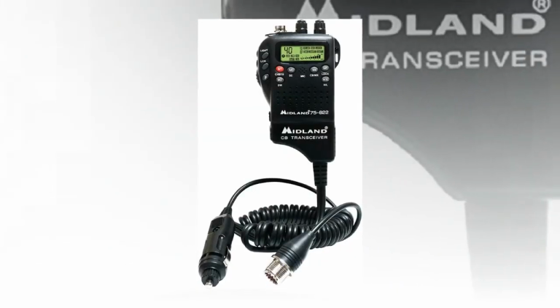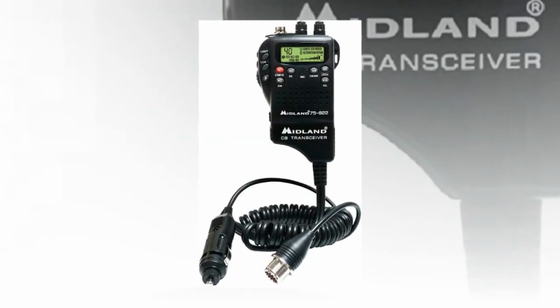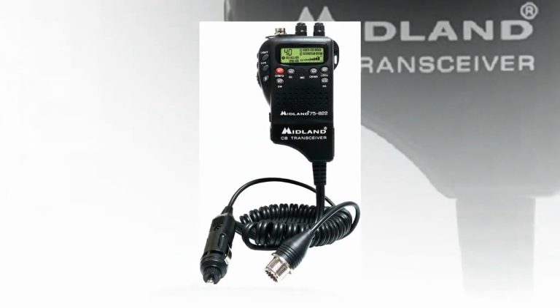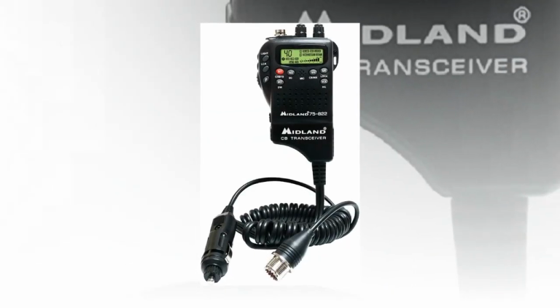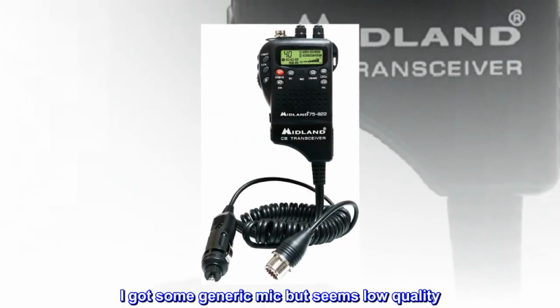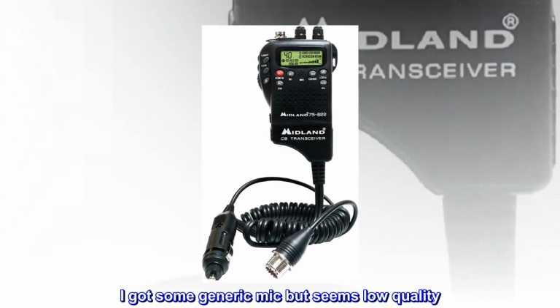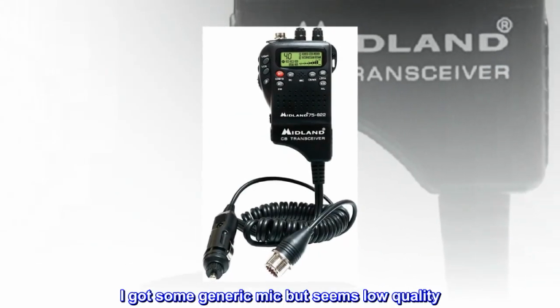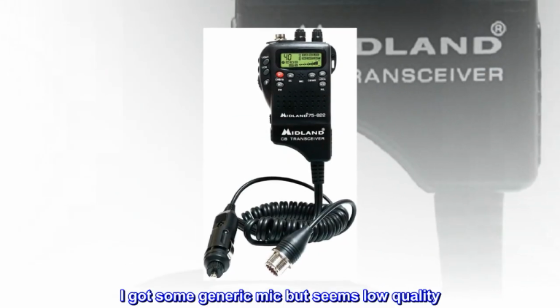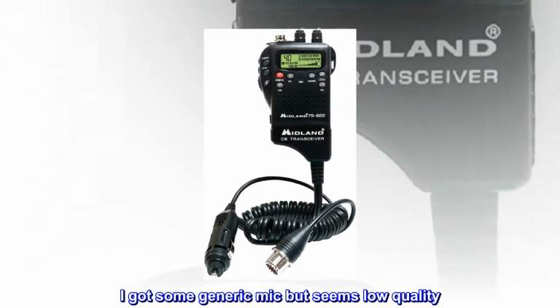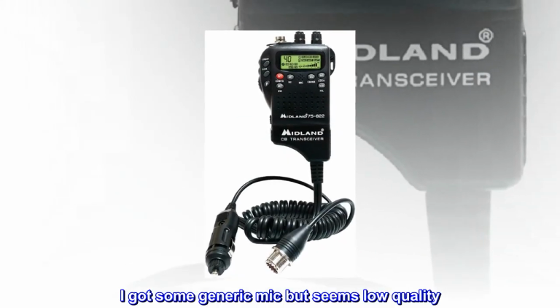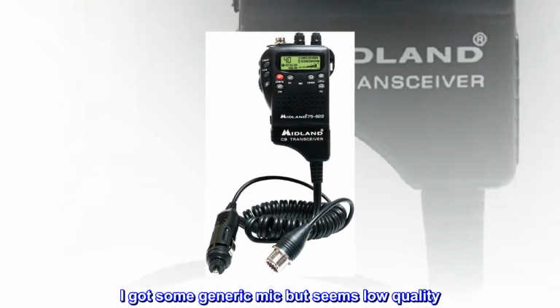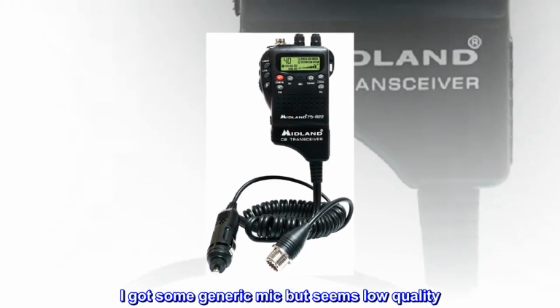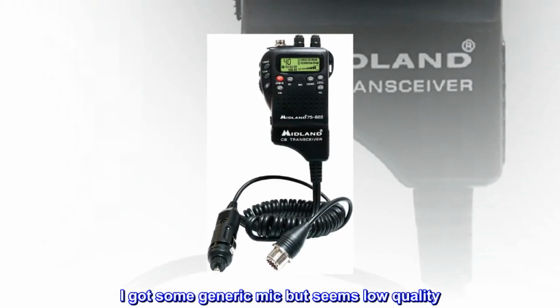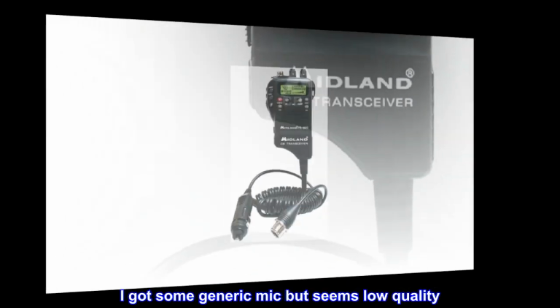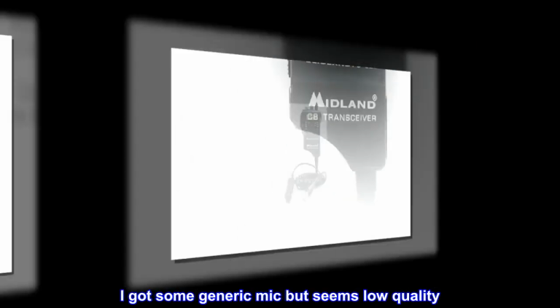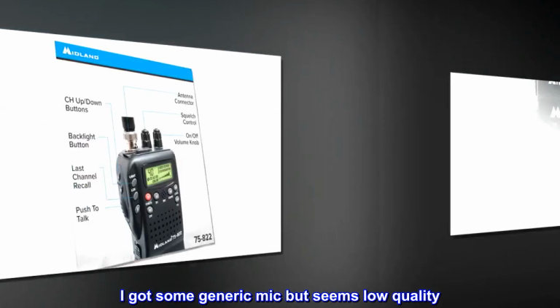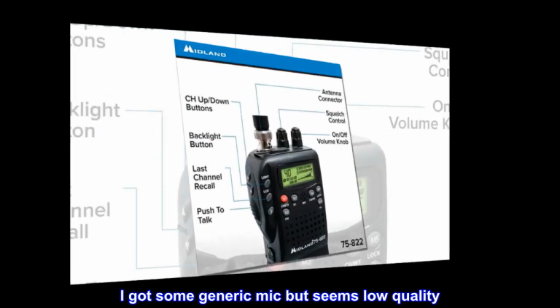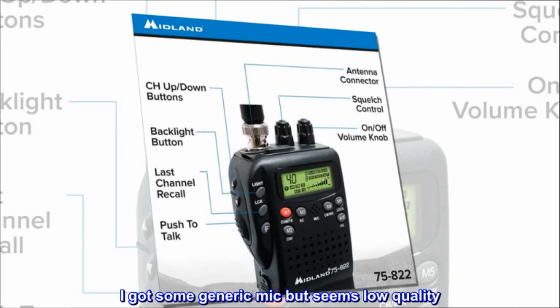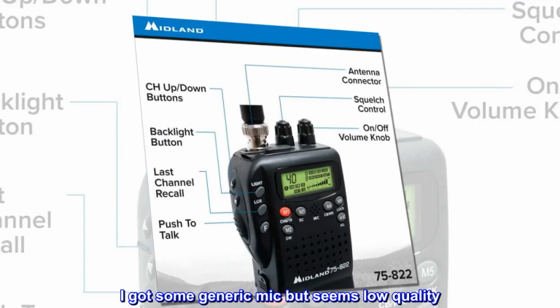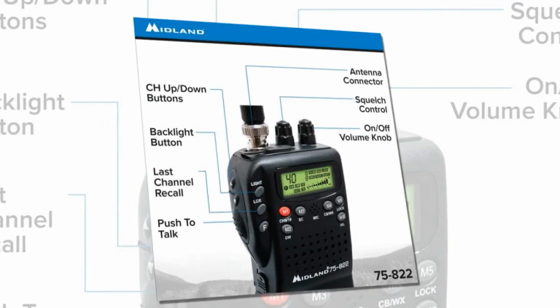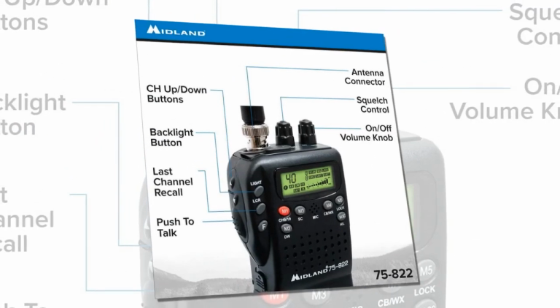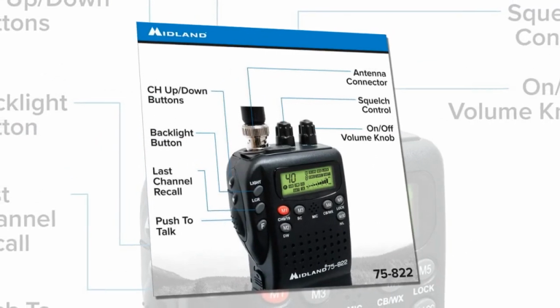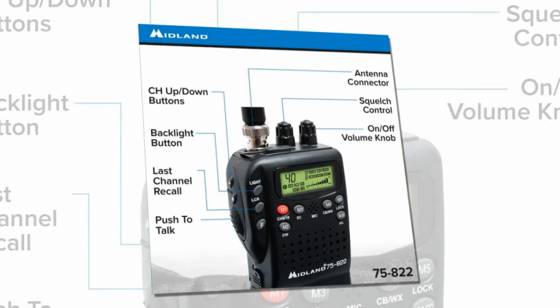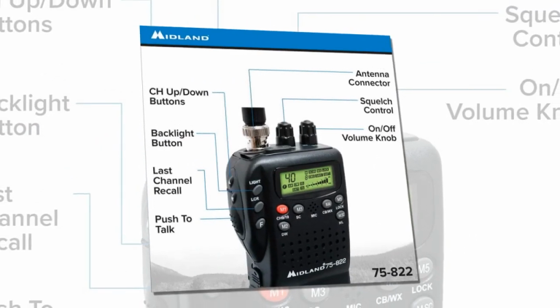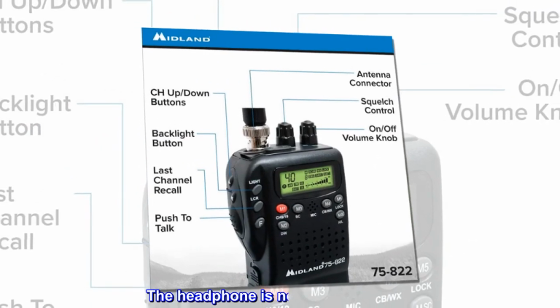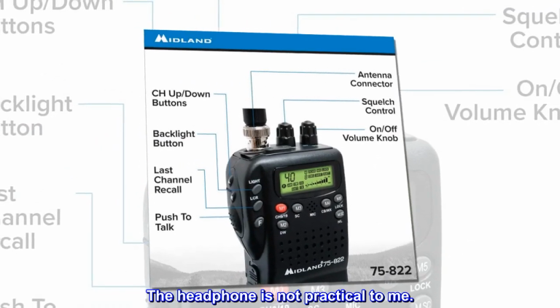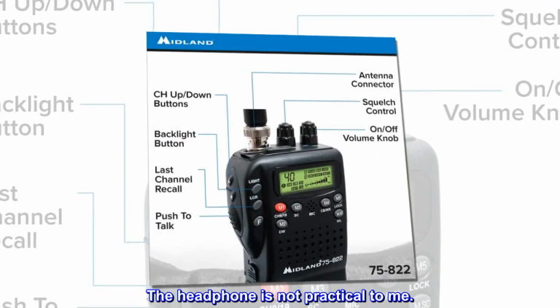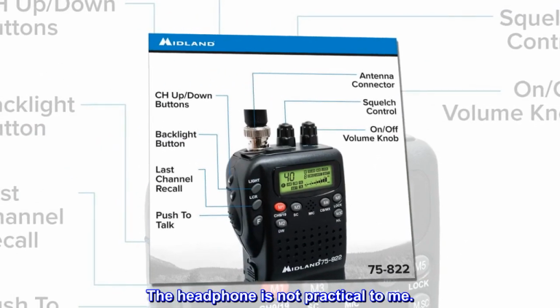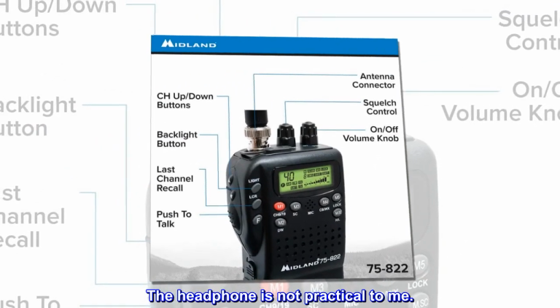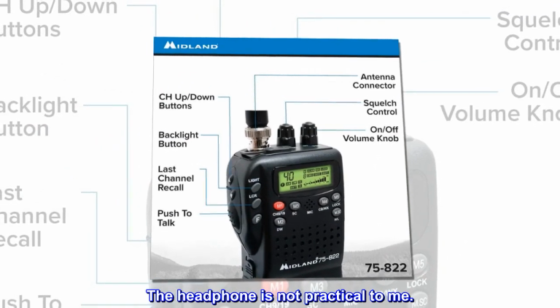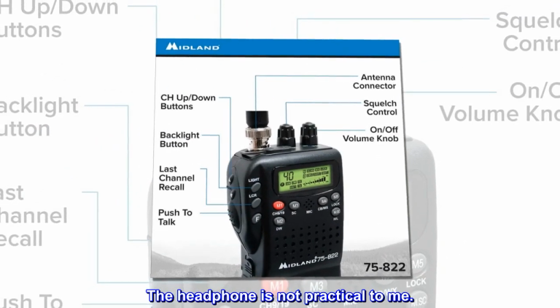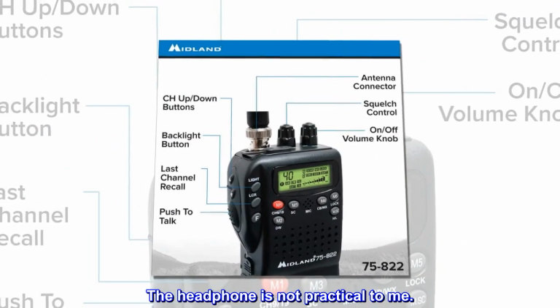Only complaint is that Midland doesn't offer an external microphone for mobile use. I got a generic mic but it seems low quality. The headphone is not practical to me.